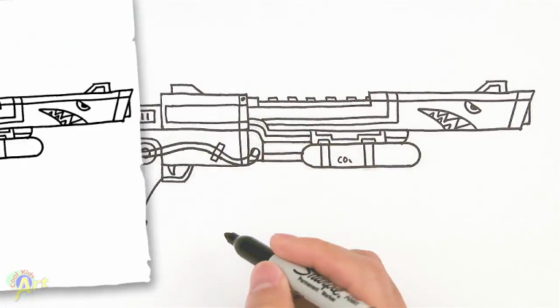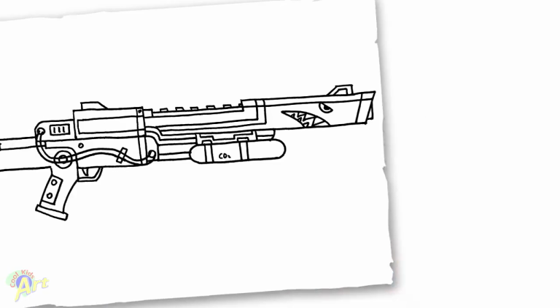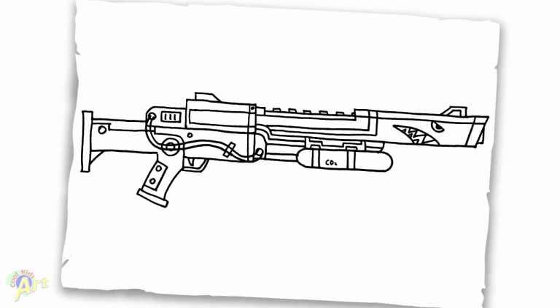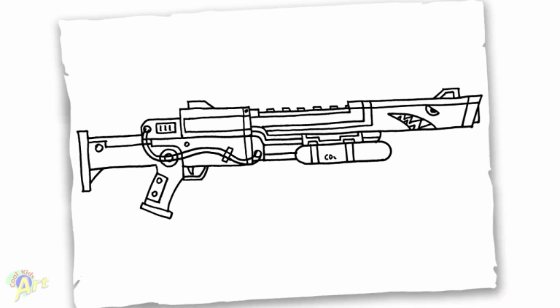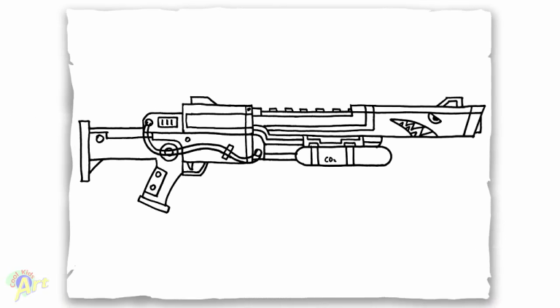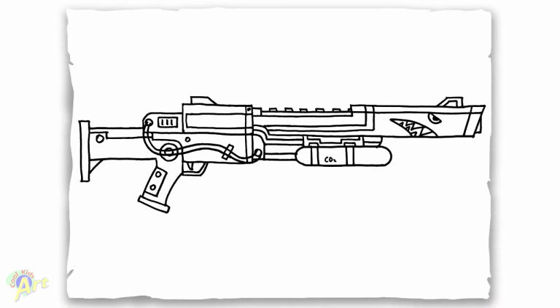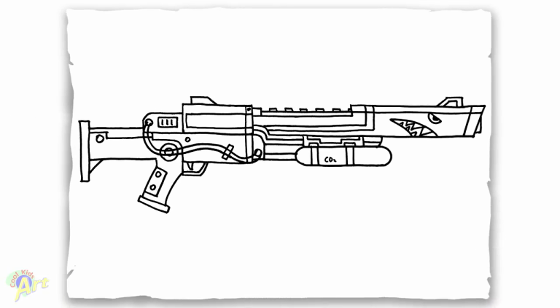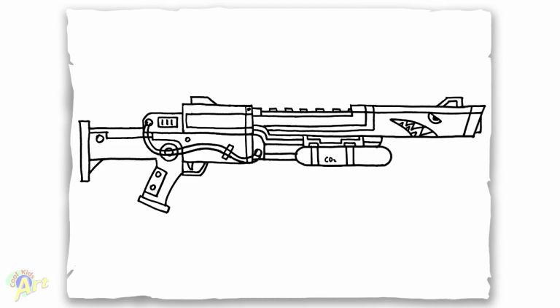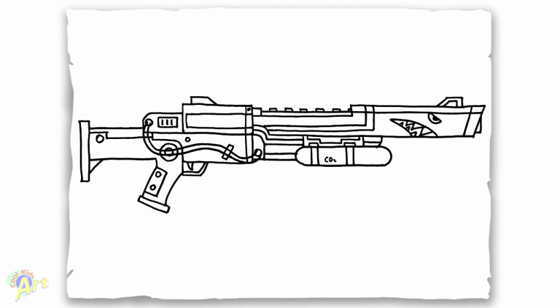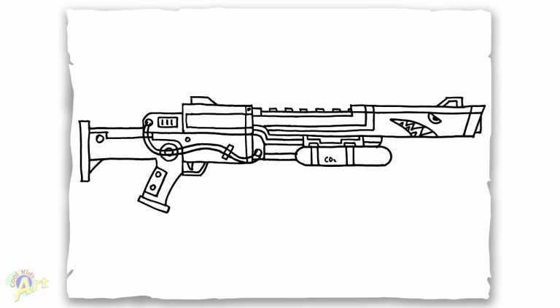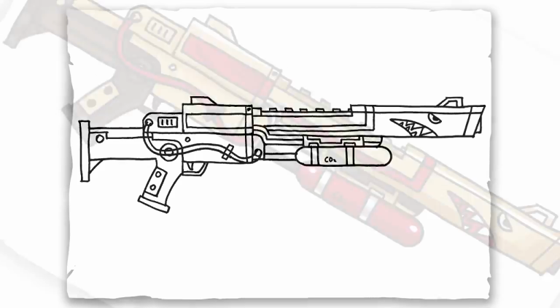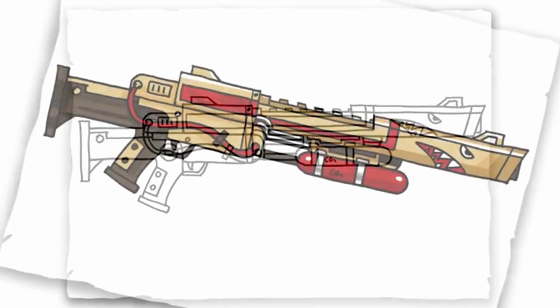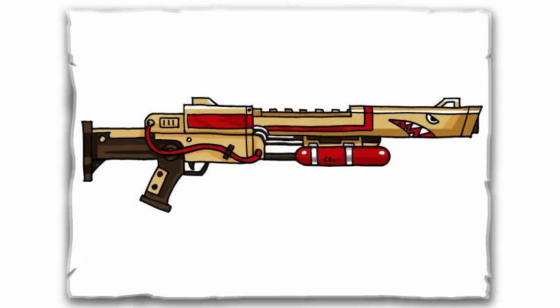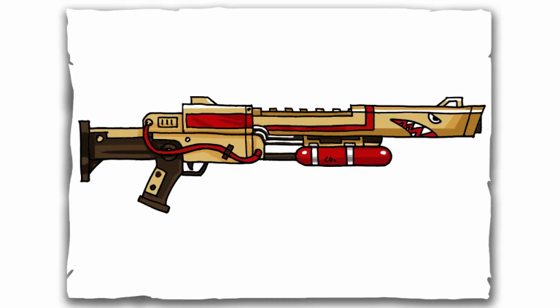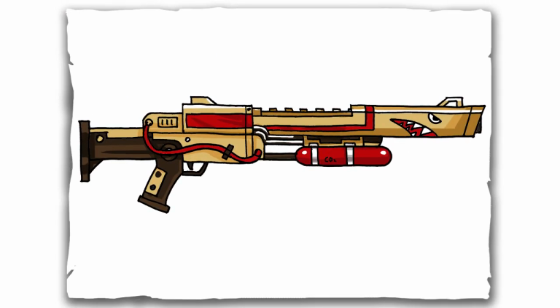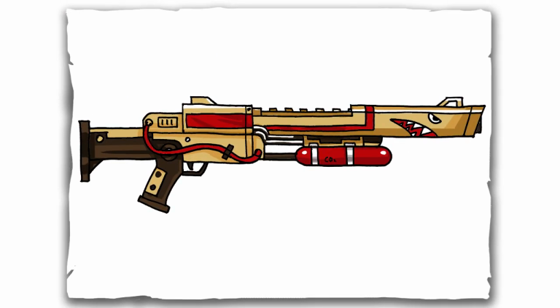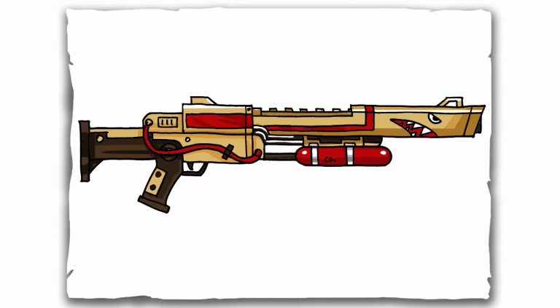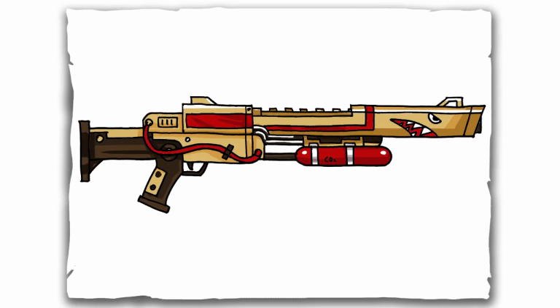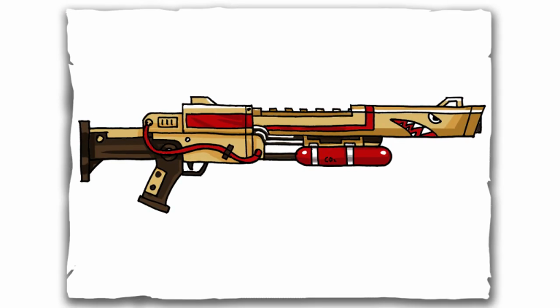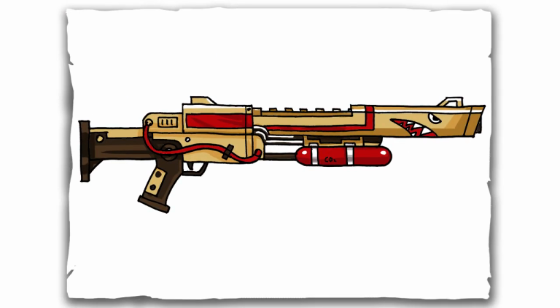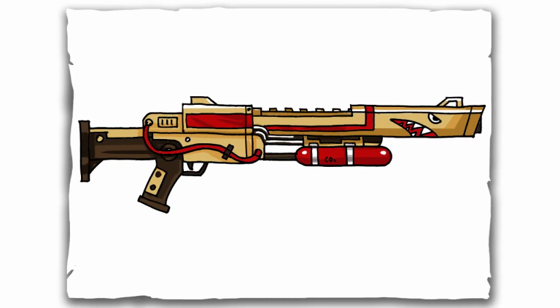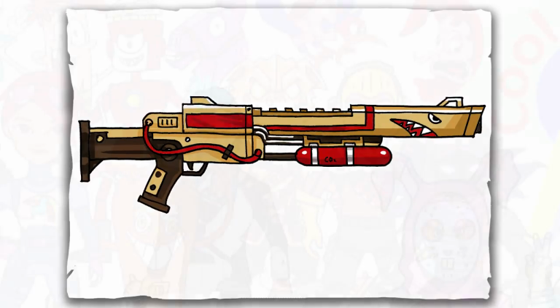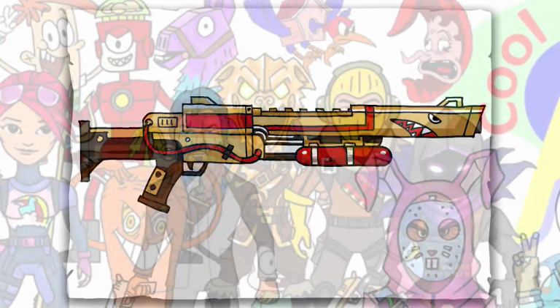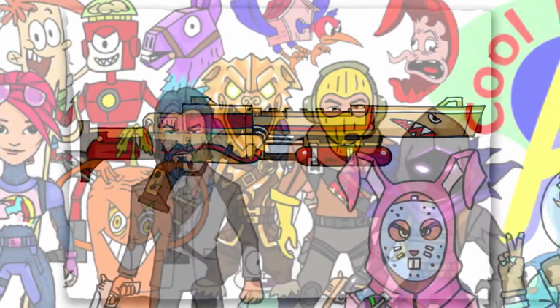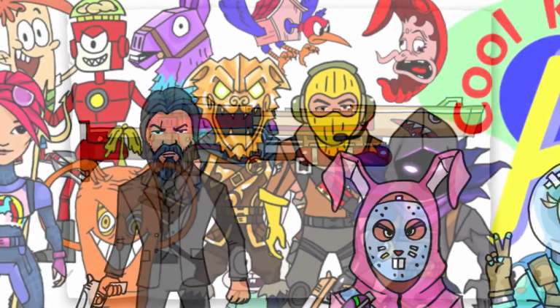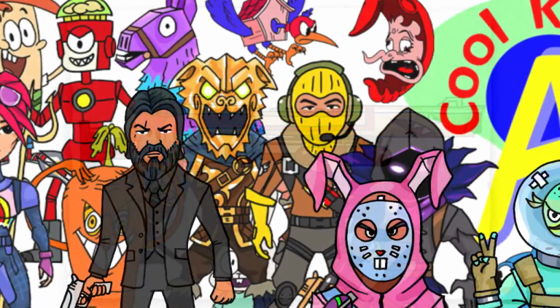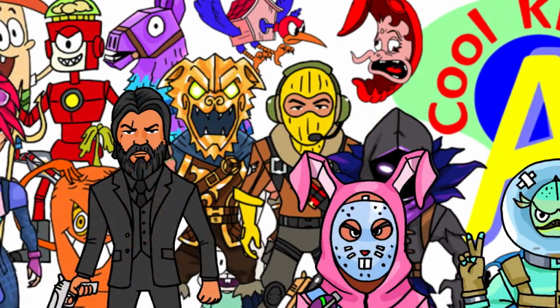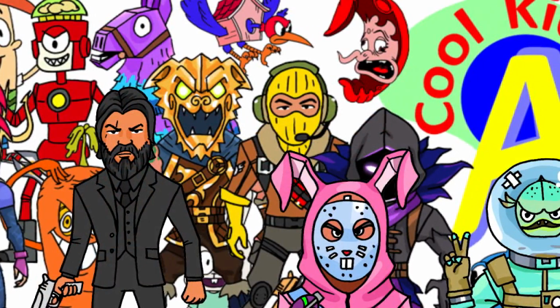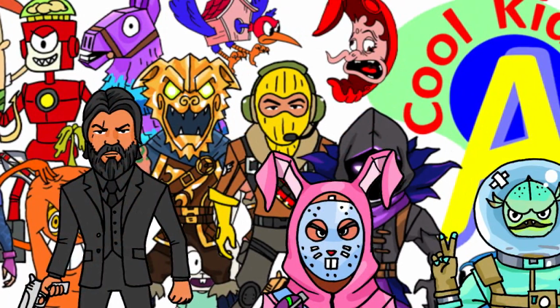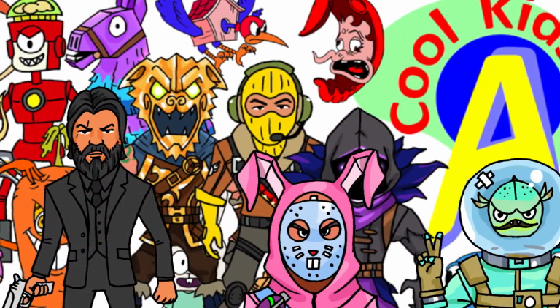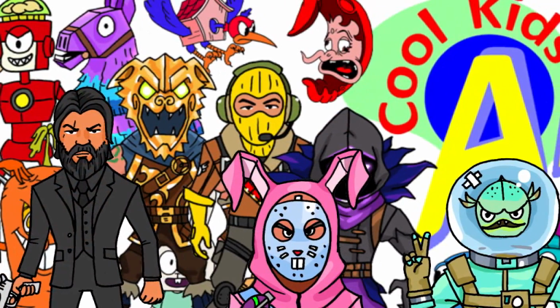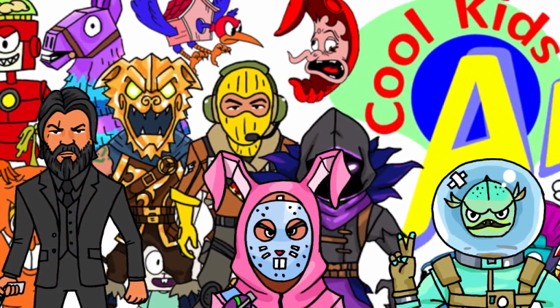And that is it for this Super Shredder in Fortnite. Hope you guys like the way it turned out. And if you do, please do give me a thumbs up. And I will see you next time.